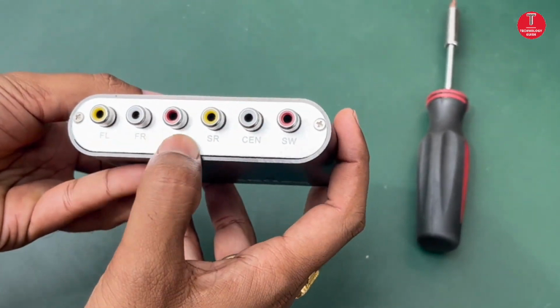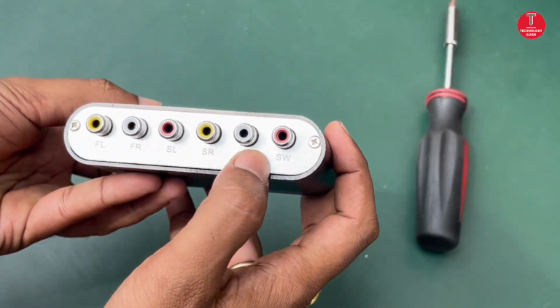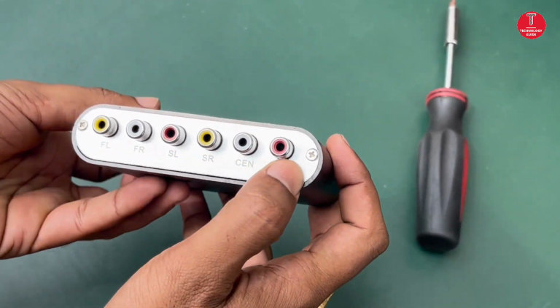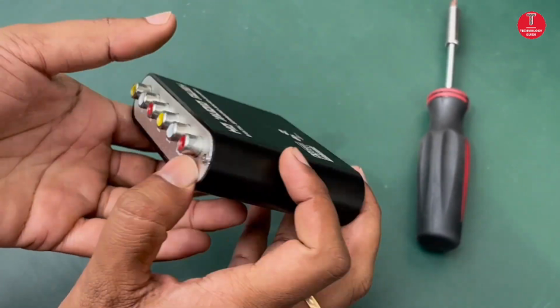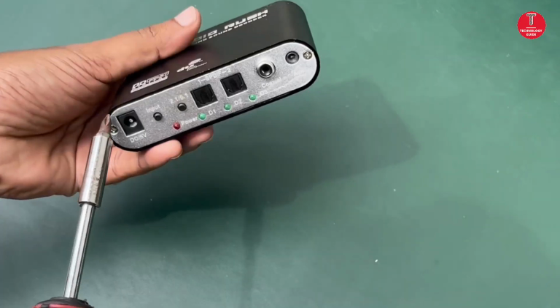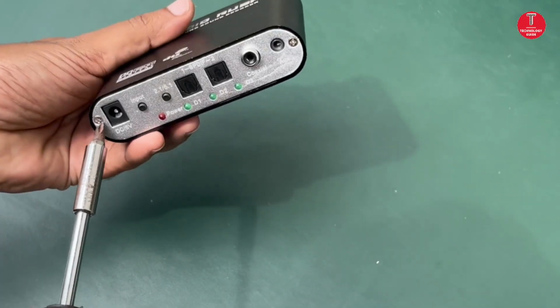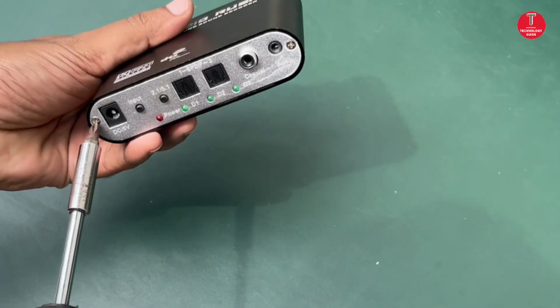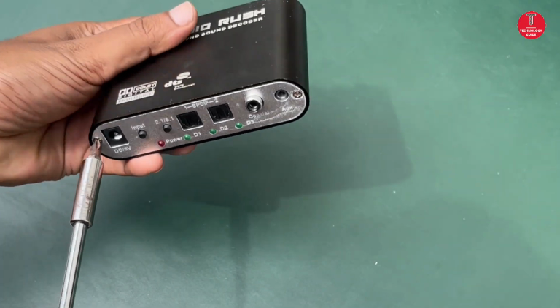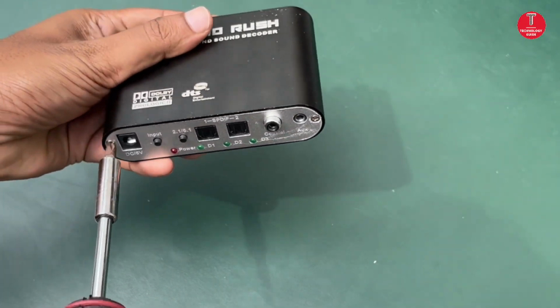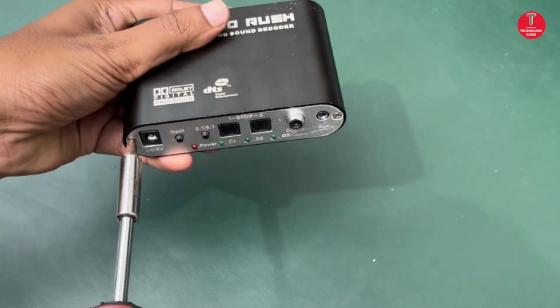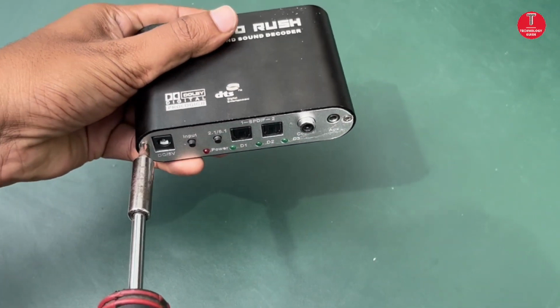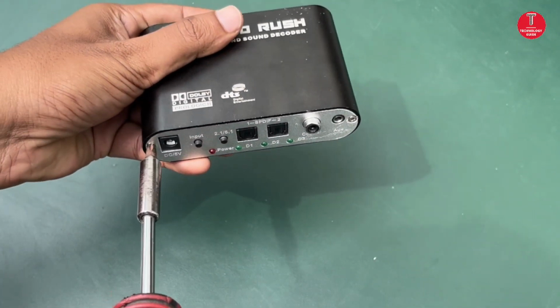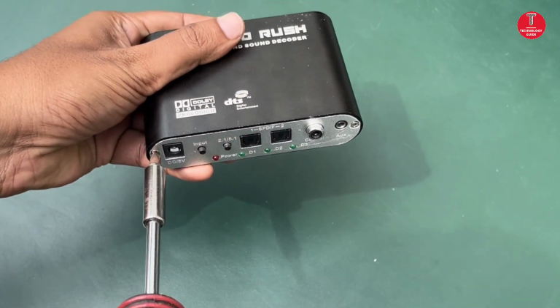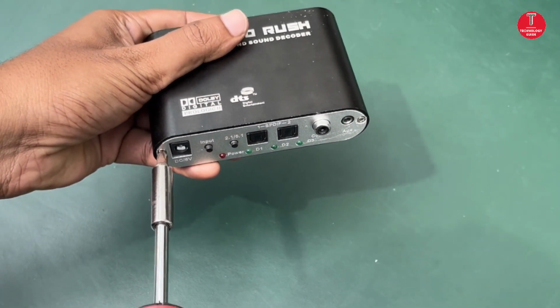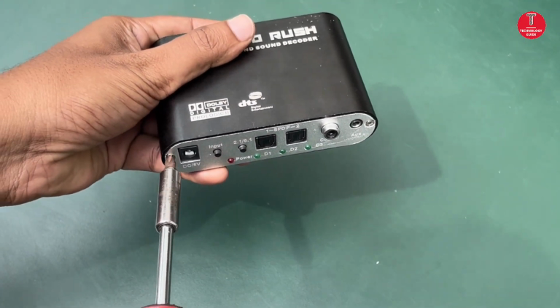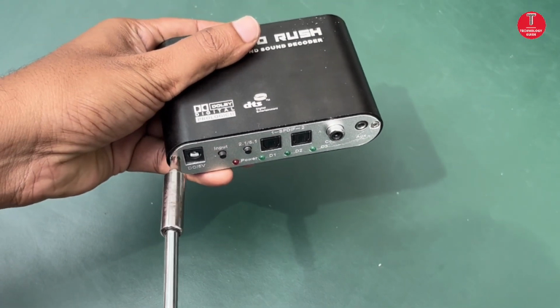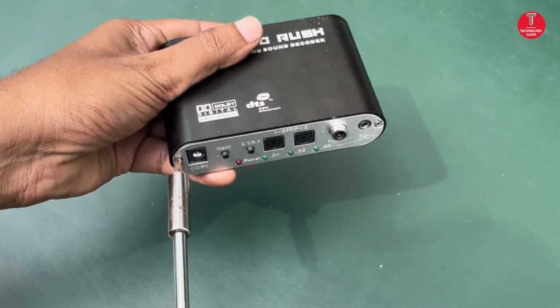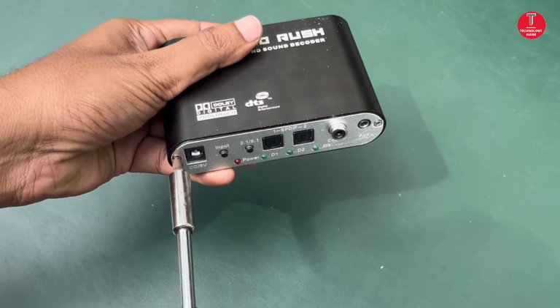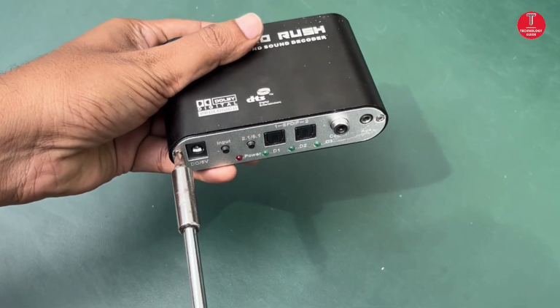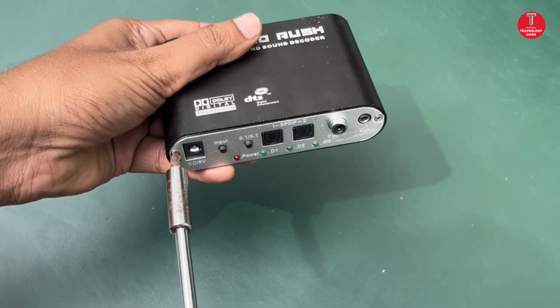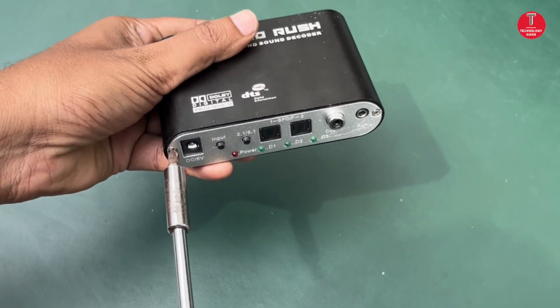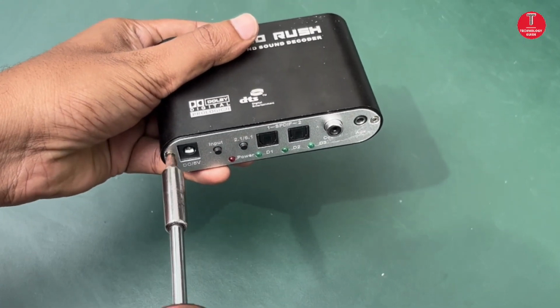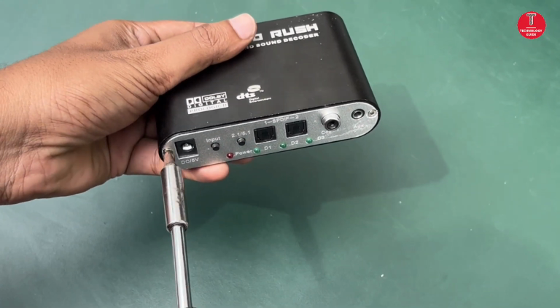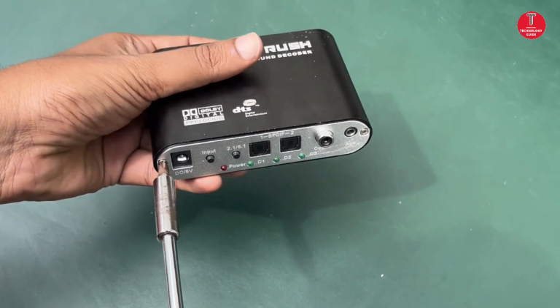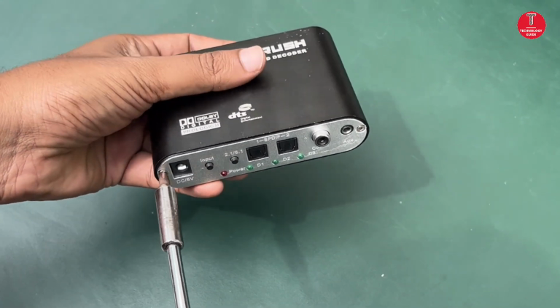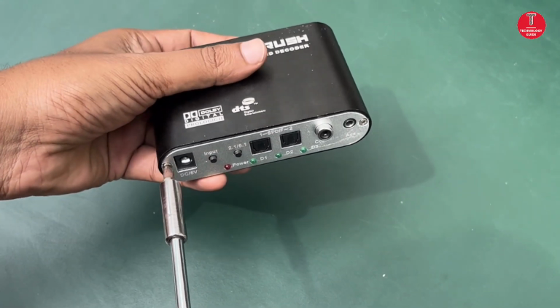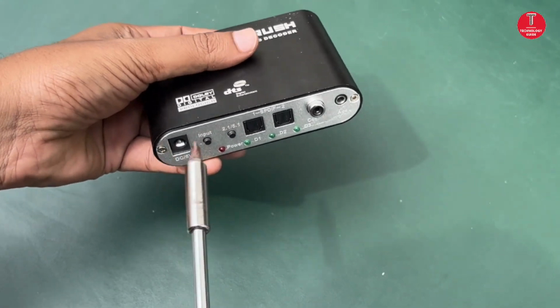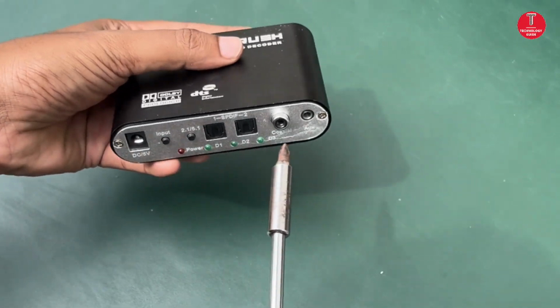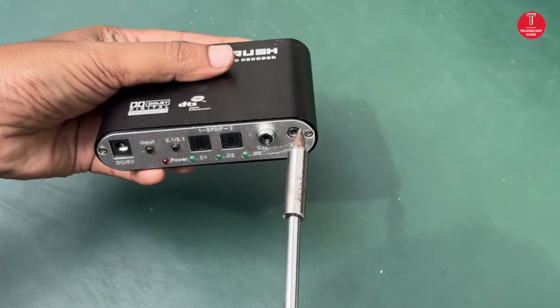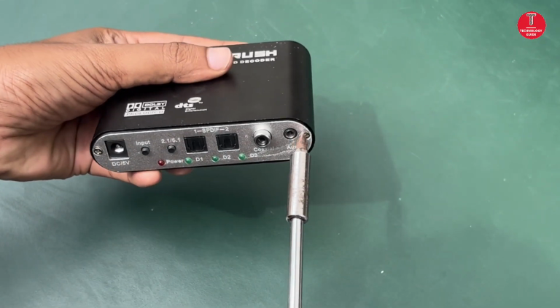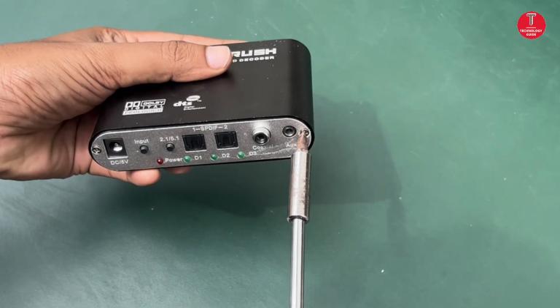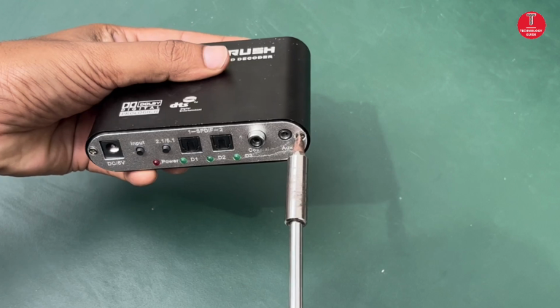Now unscrew the HD AudioRes to see what is inside the cabinet.